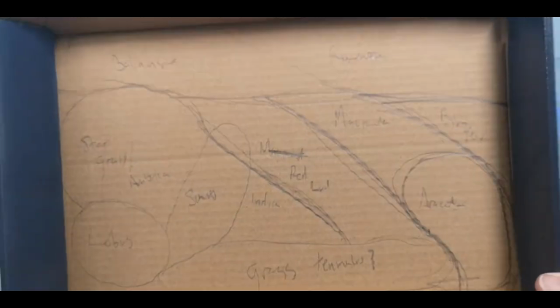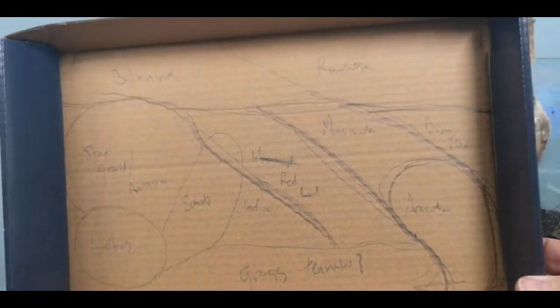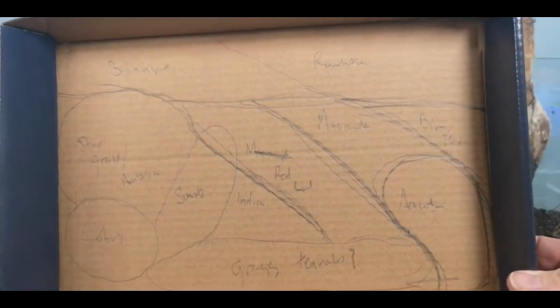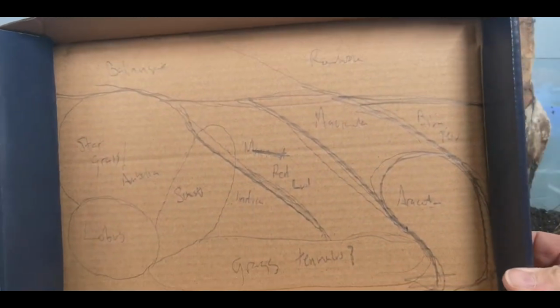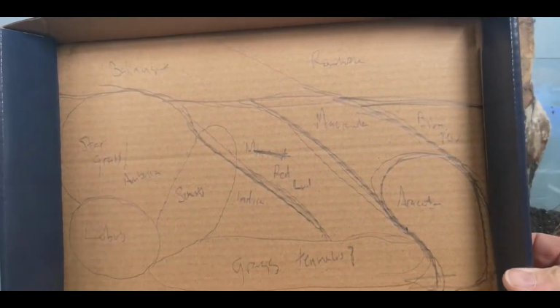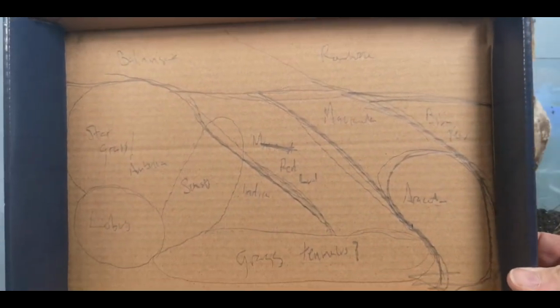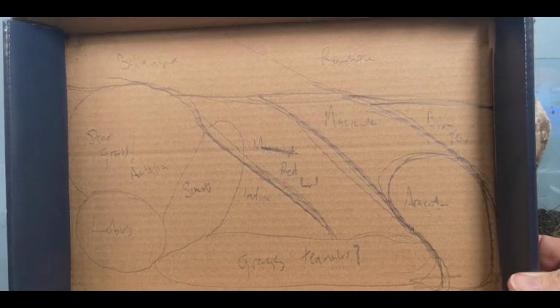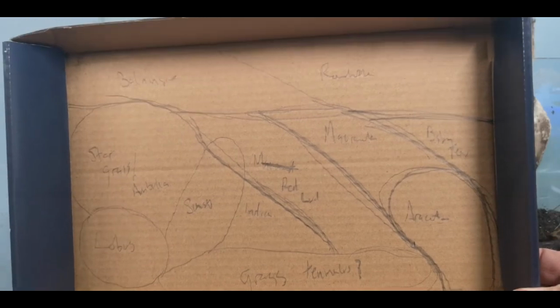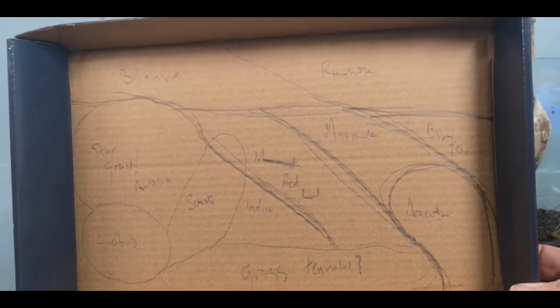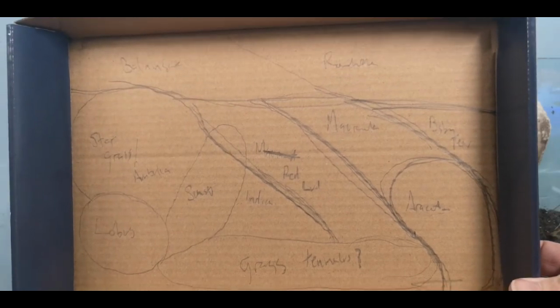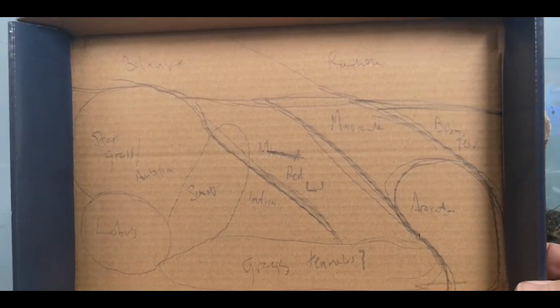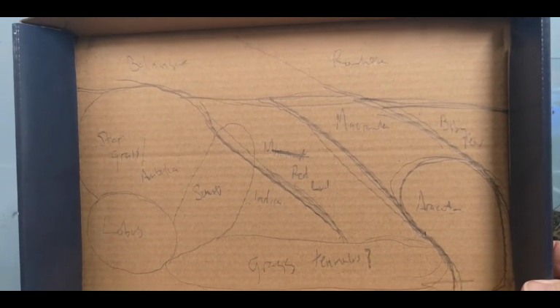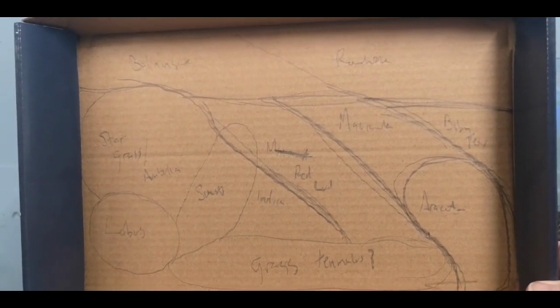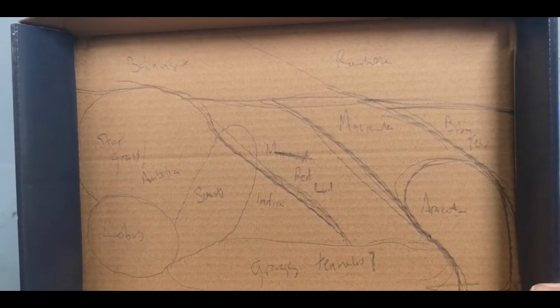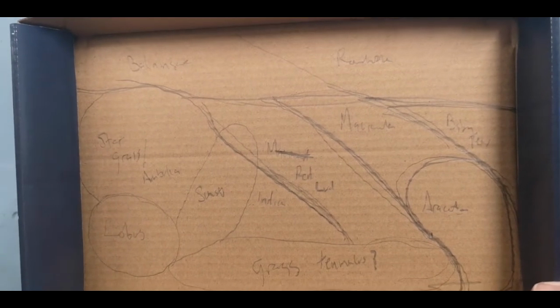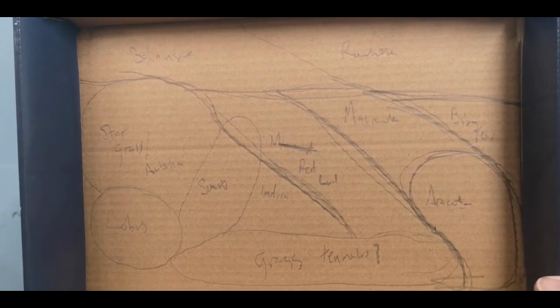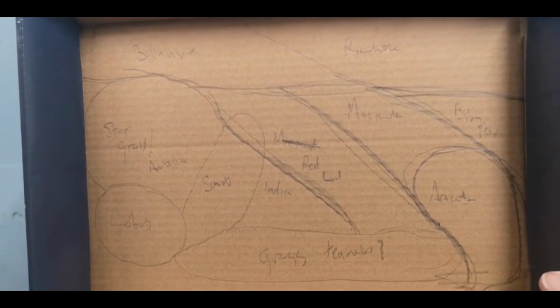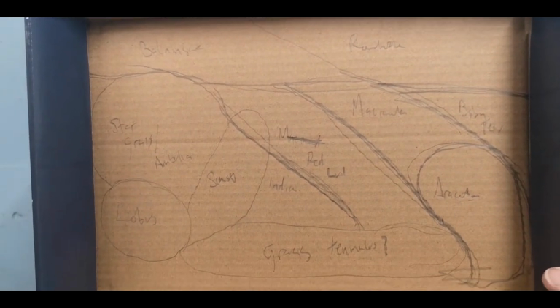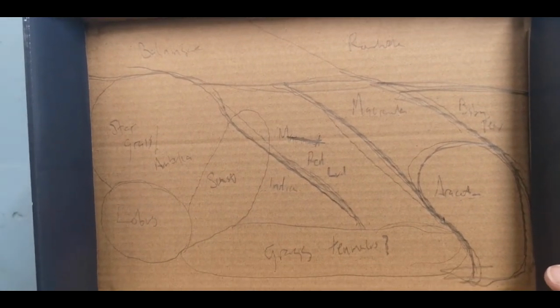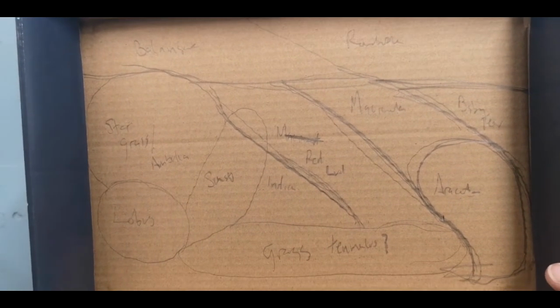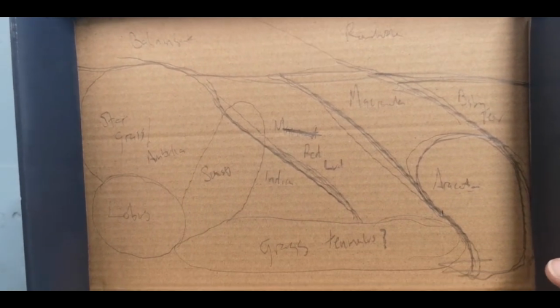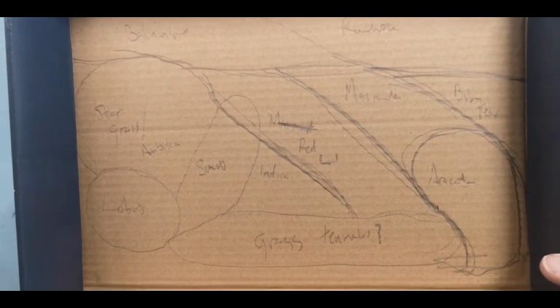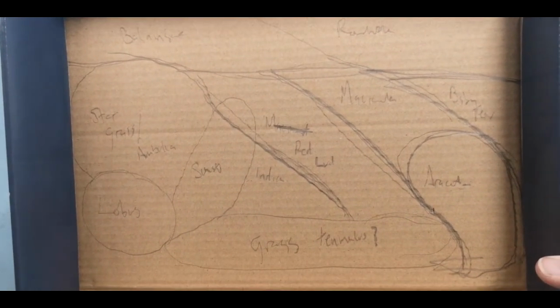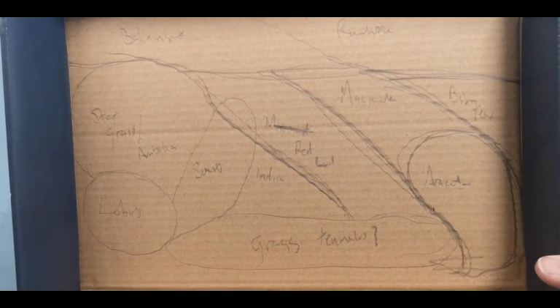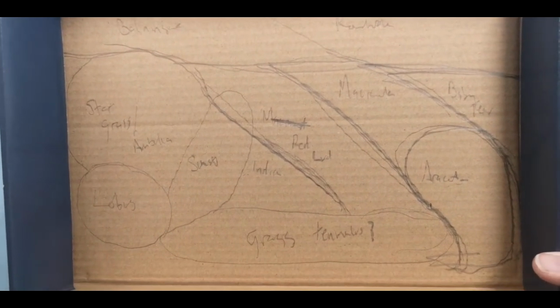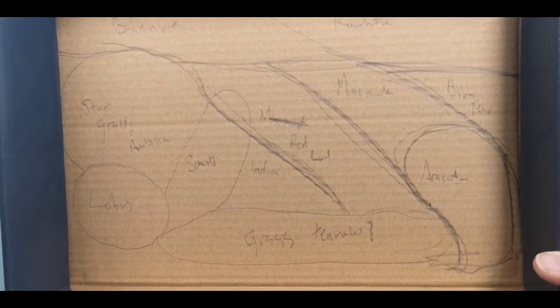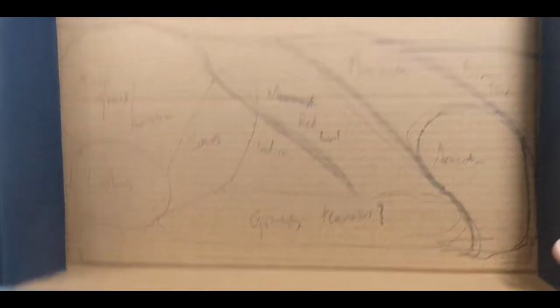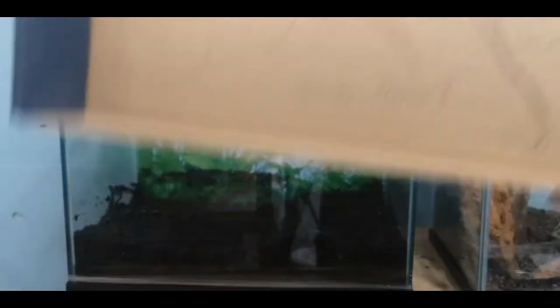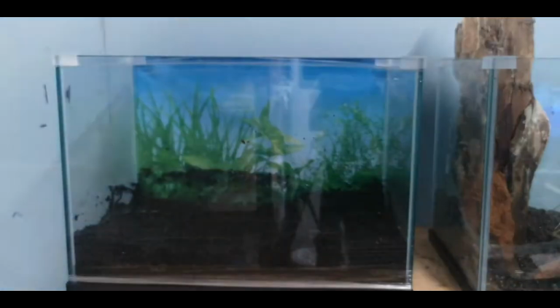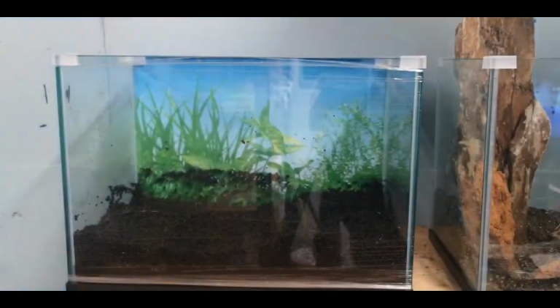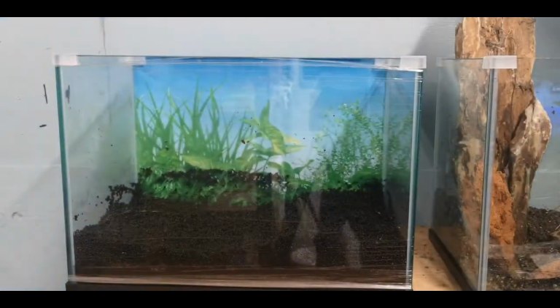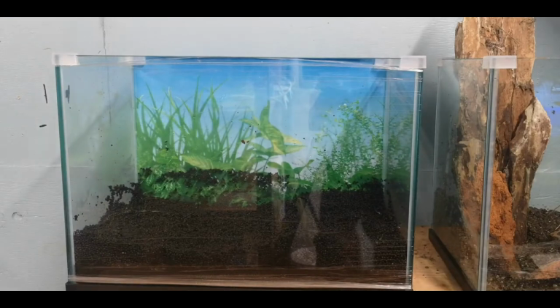I've done a bit of playing with the box it came in — this is kind of what I want to recreate in aquarium form. Let's go.